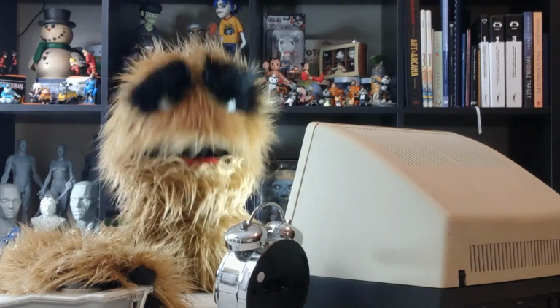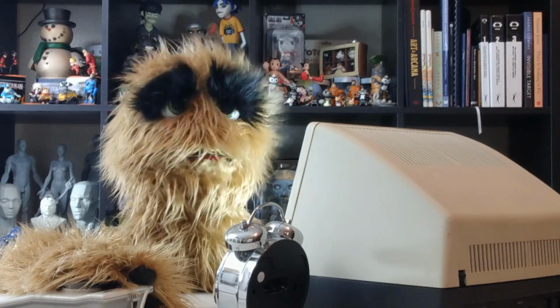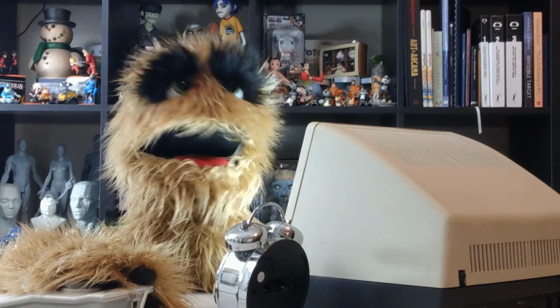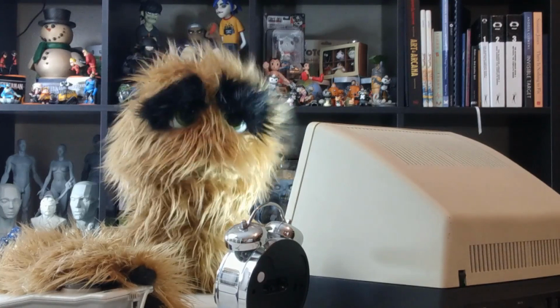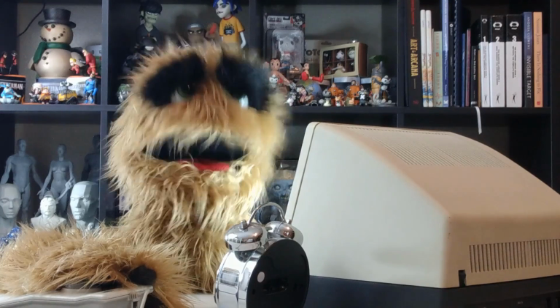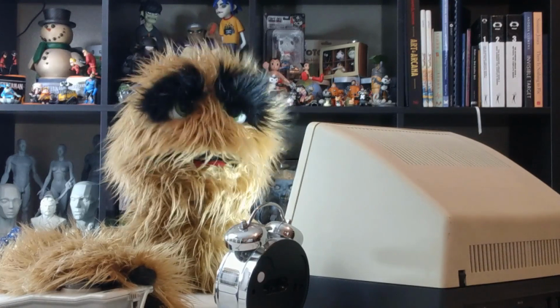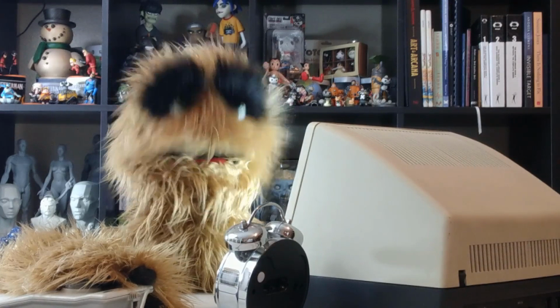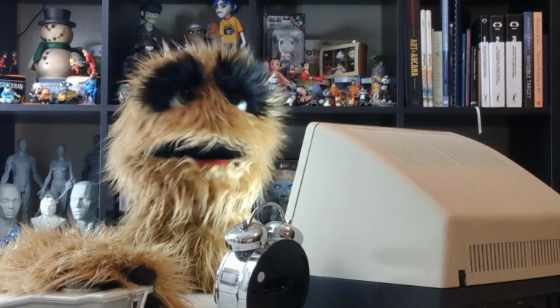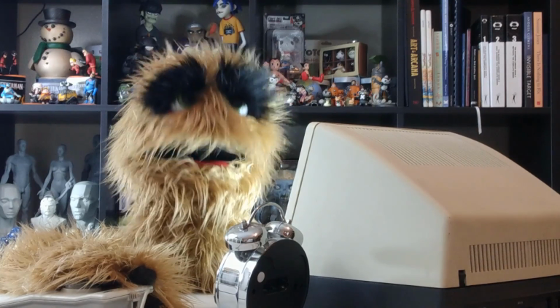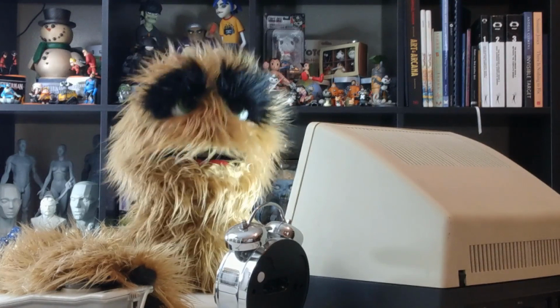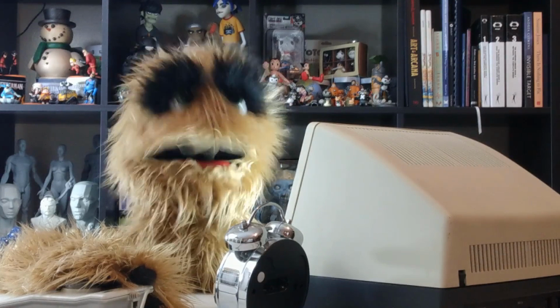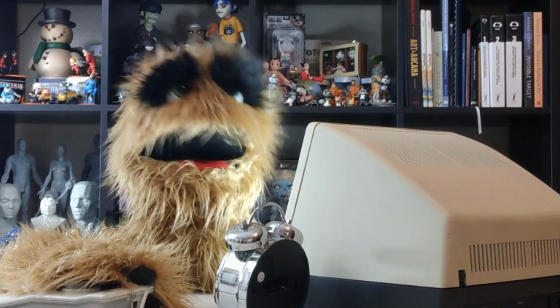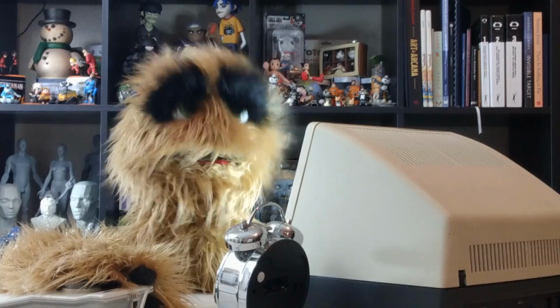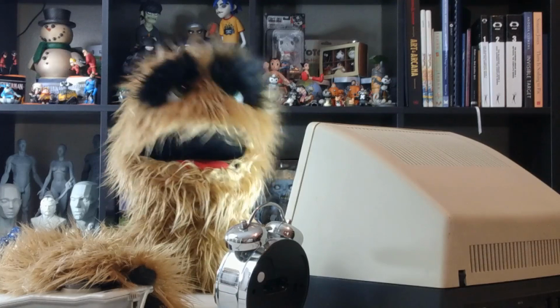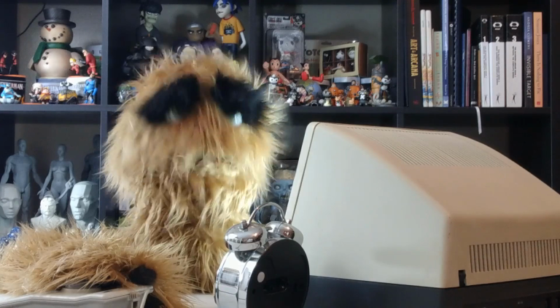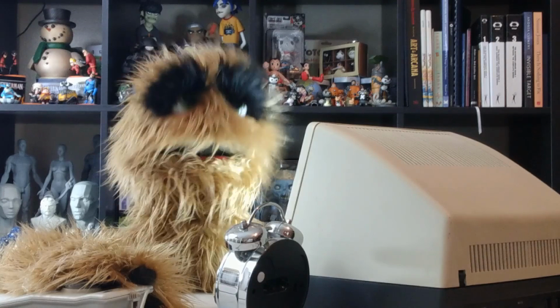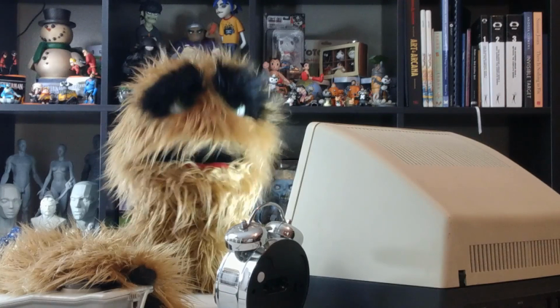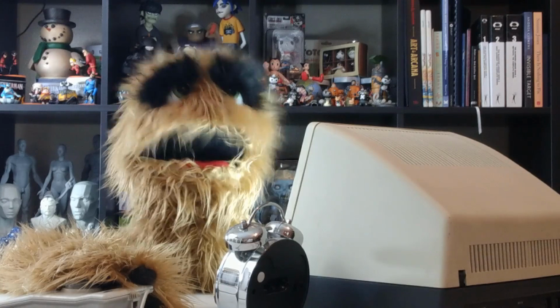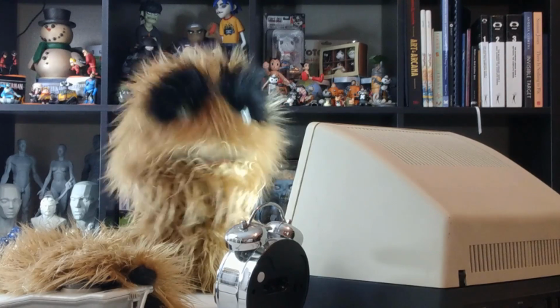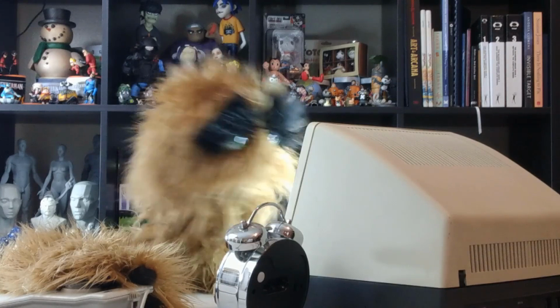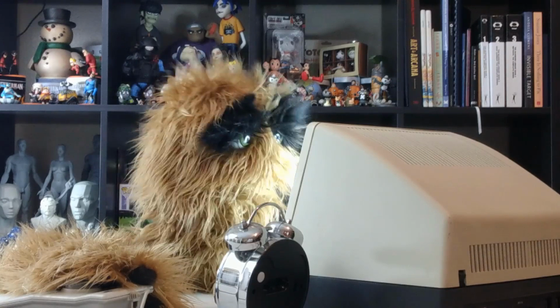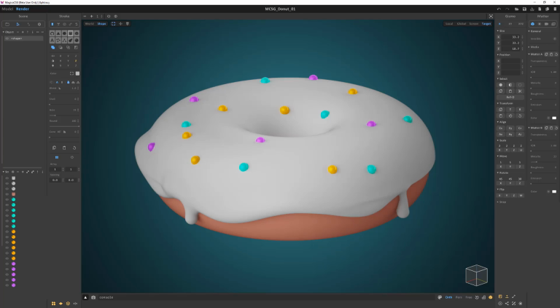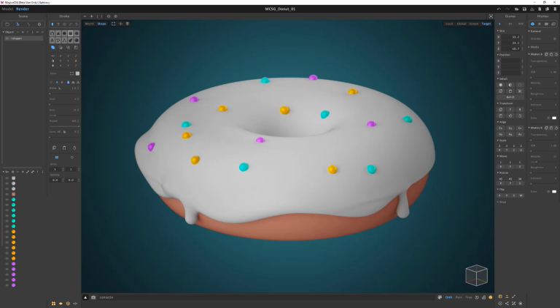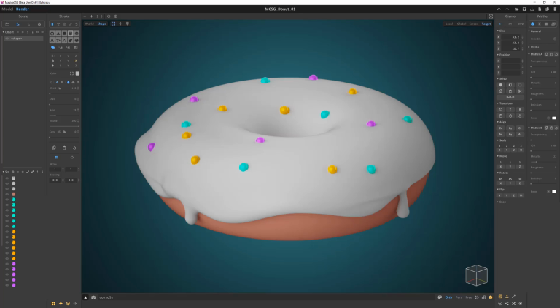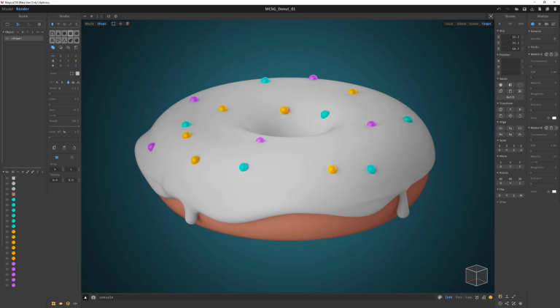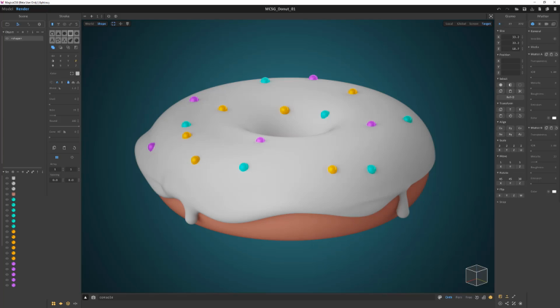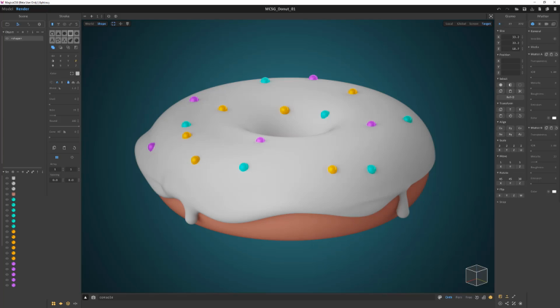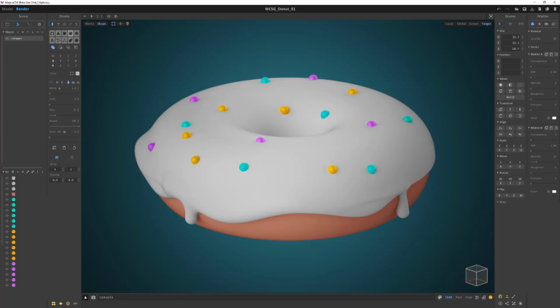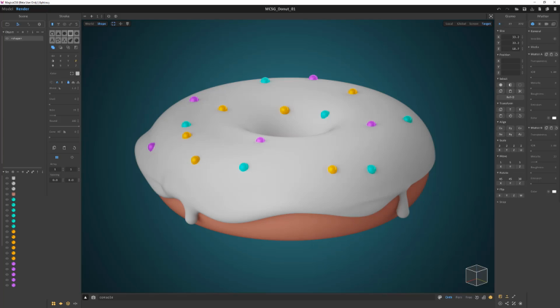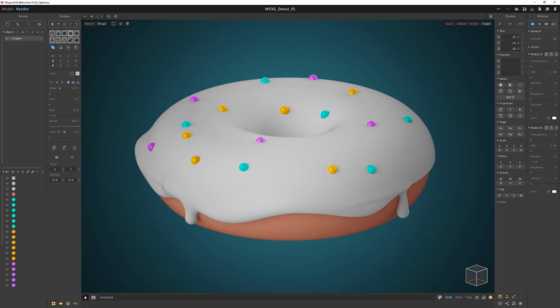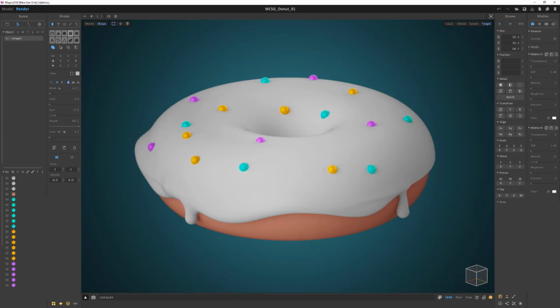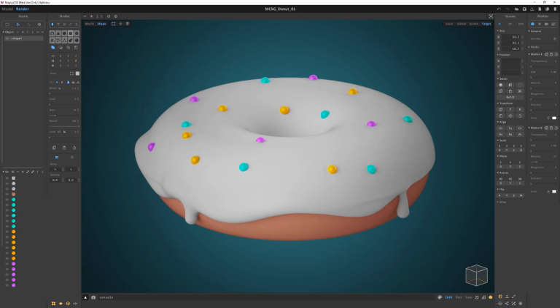Floyd here with a quick look at creating a donut in Magica CSG. Let's create a simple donut like this.